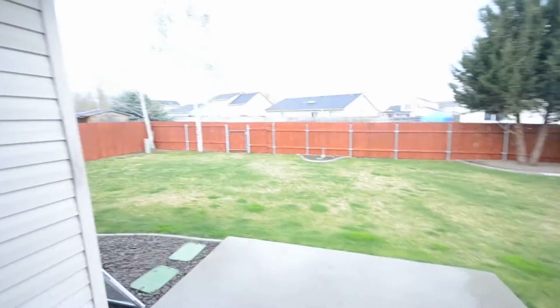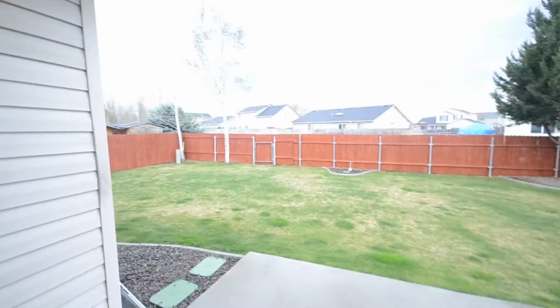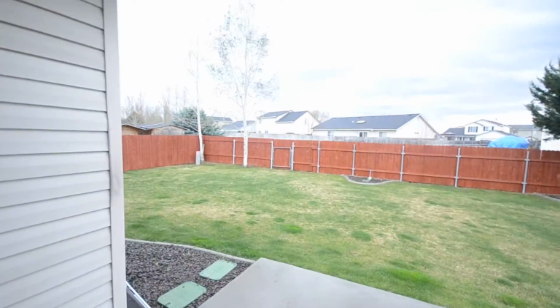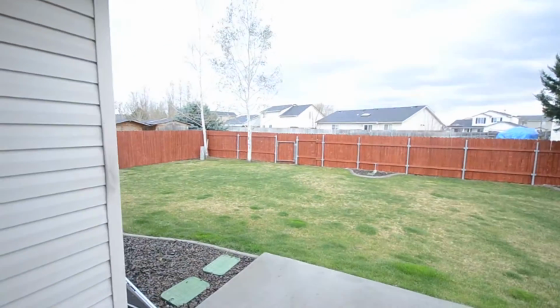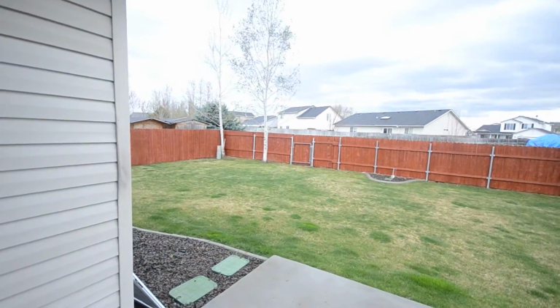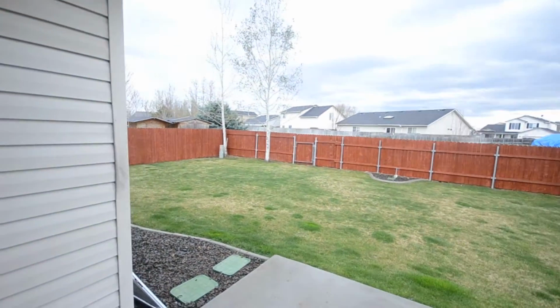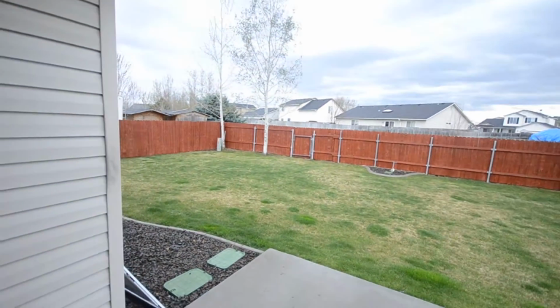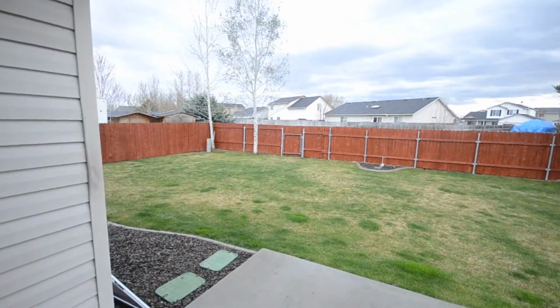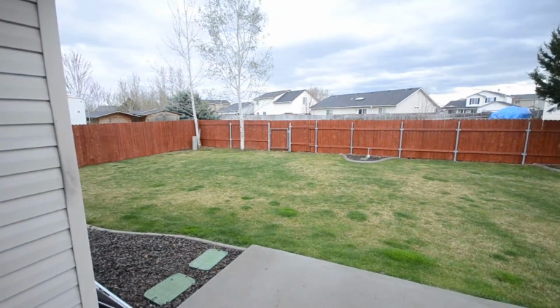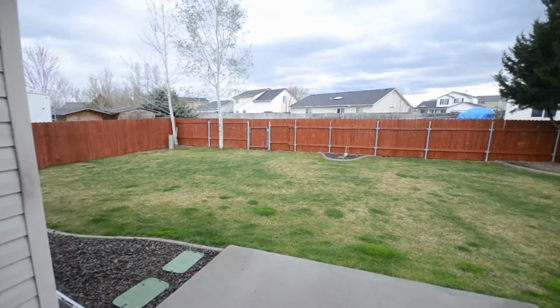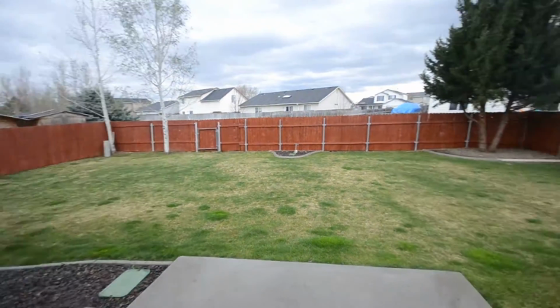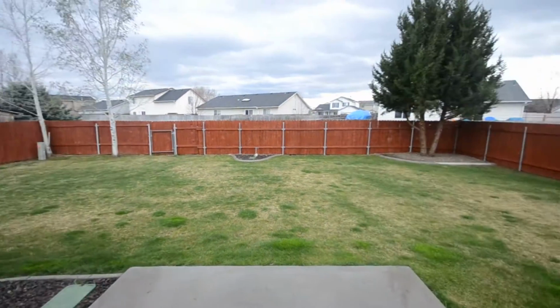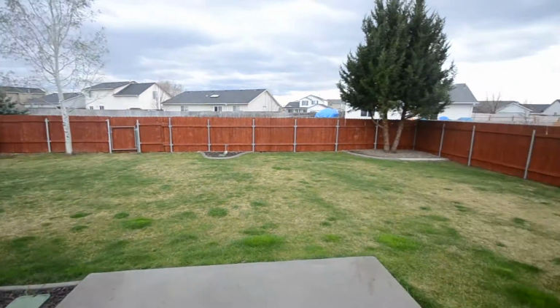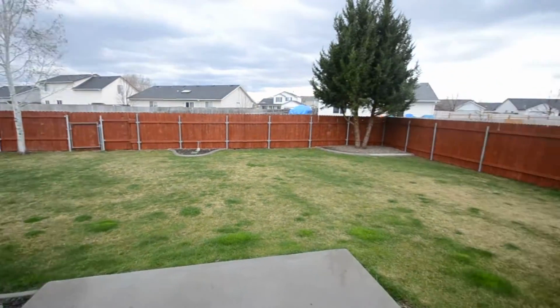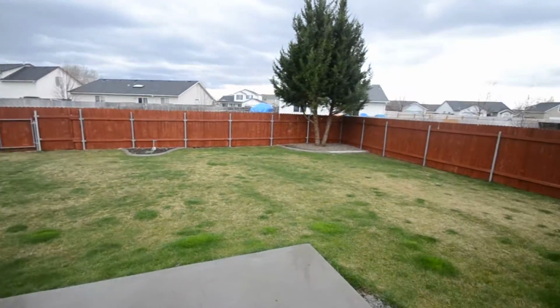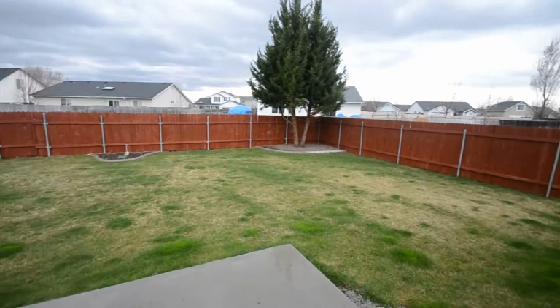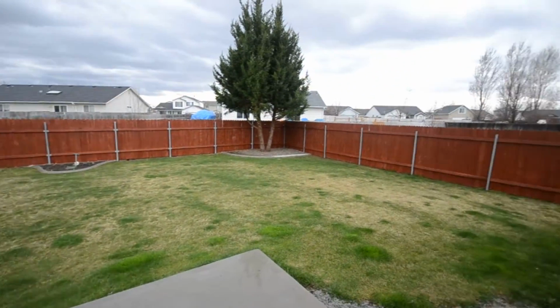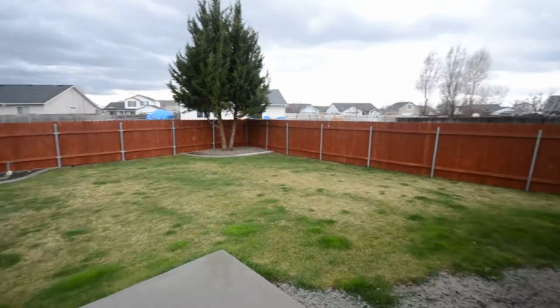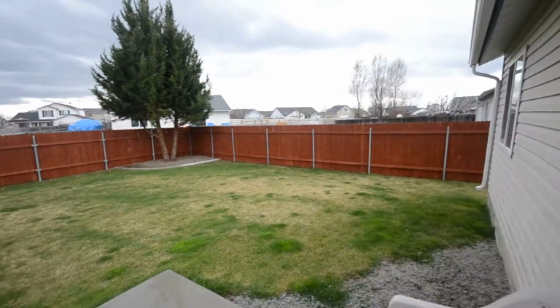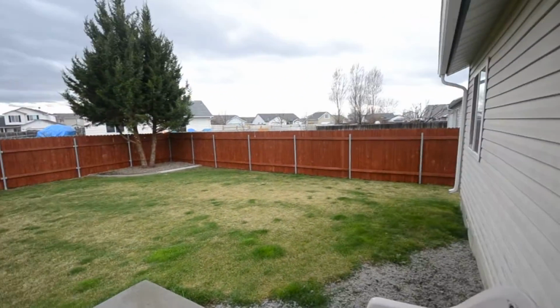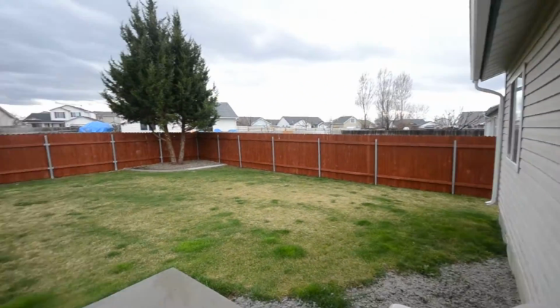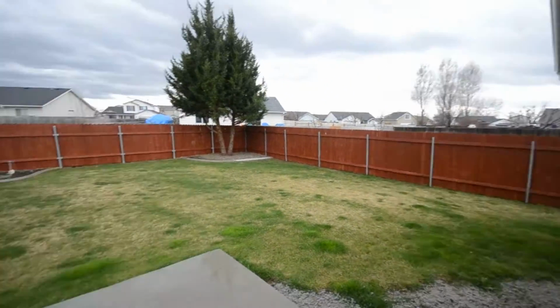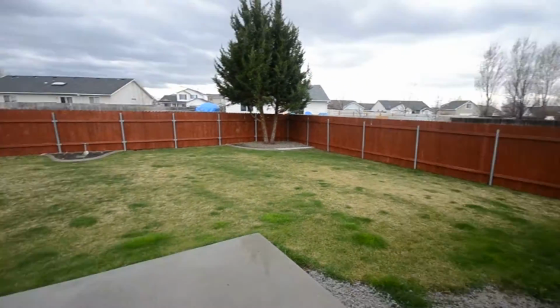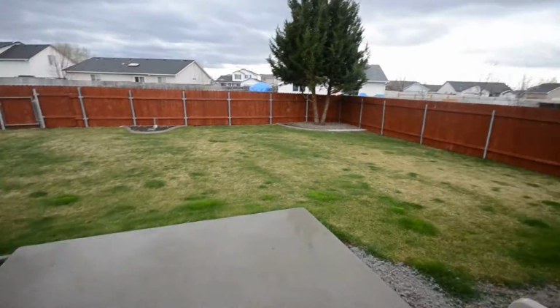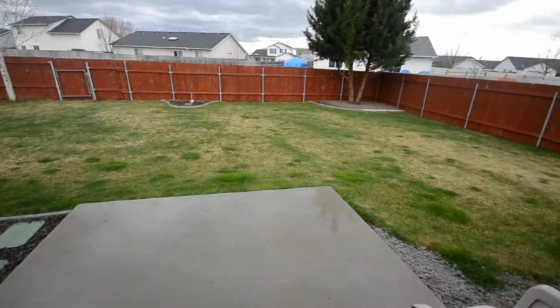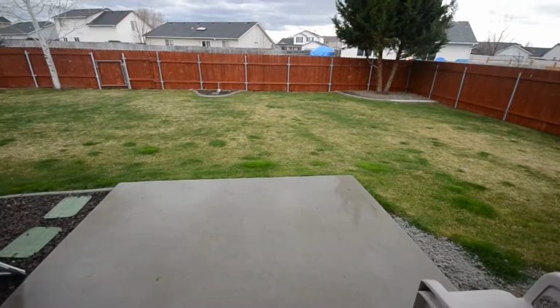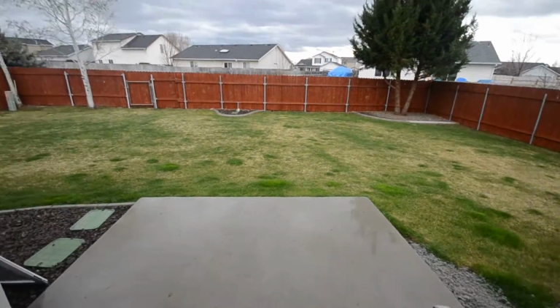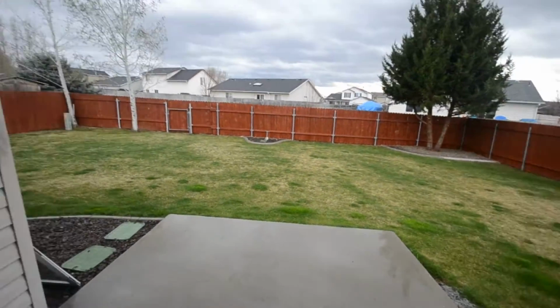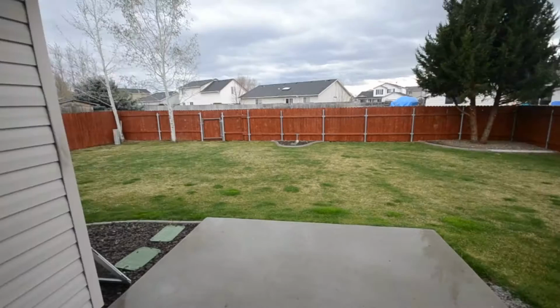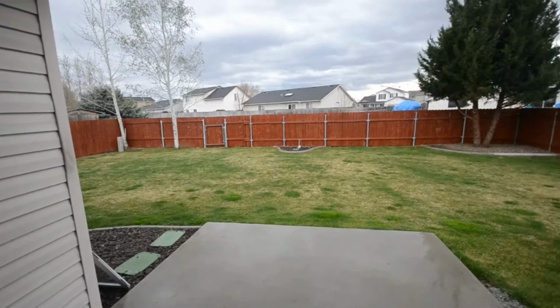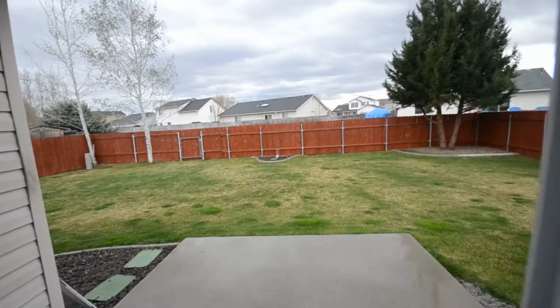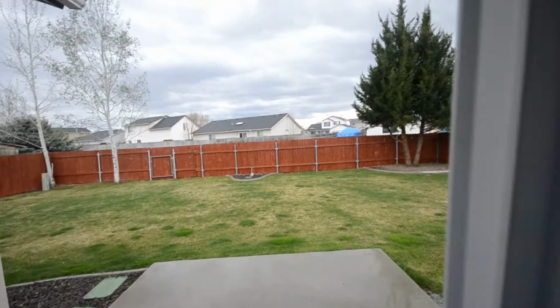Nice big backyard, stained fence, the grass, underground sprinkler, and a patio area.